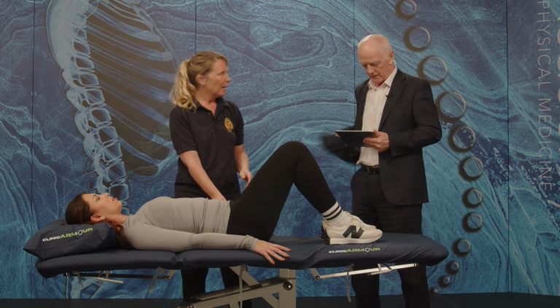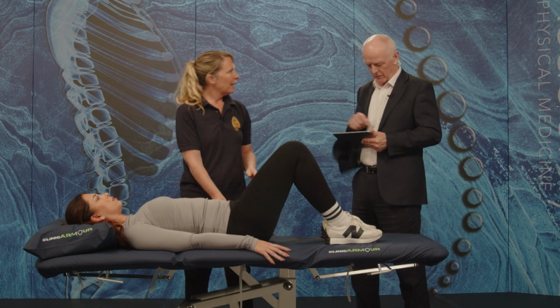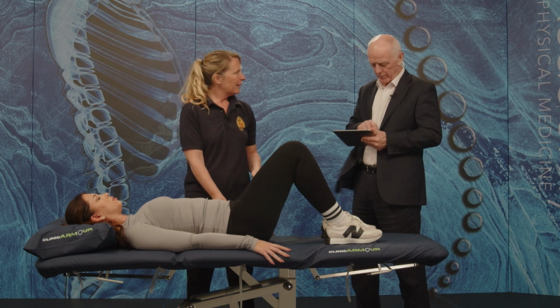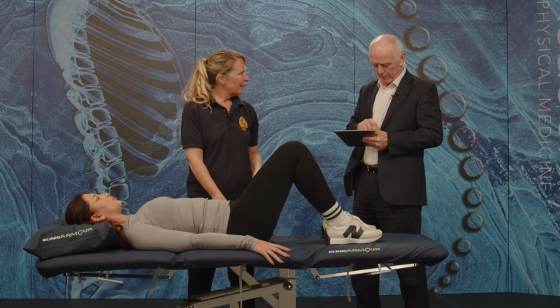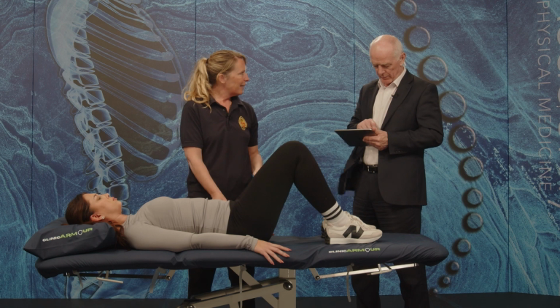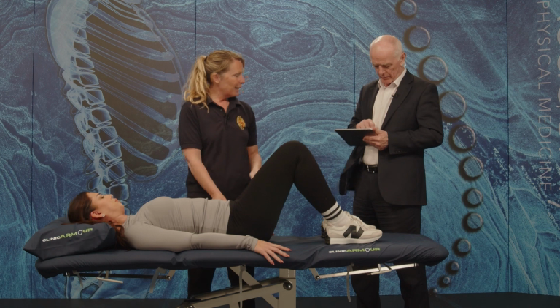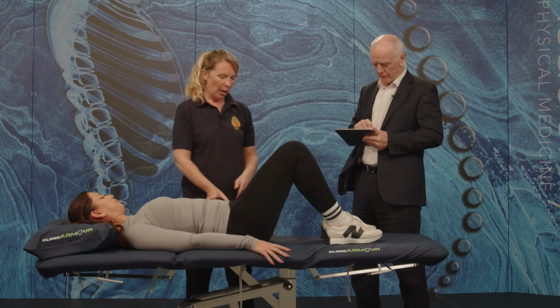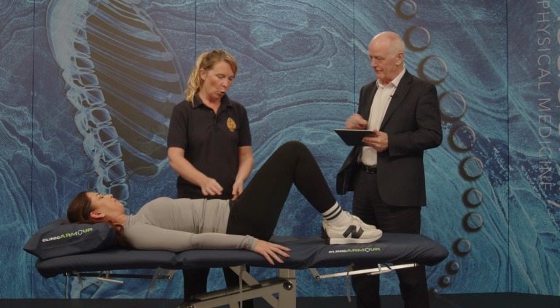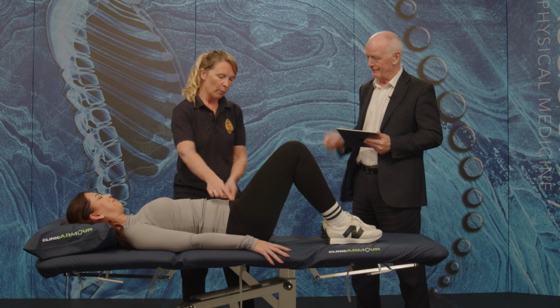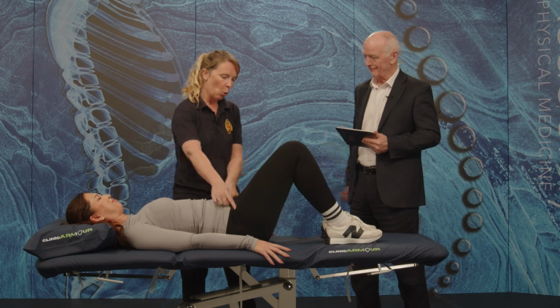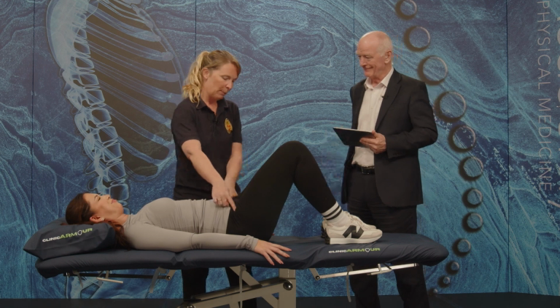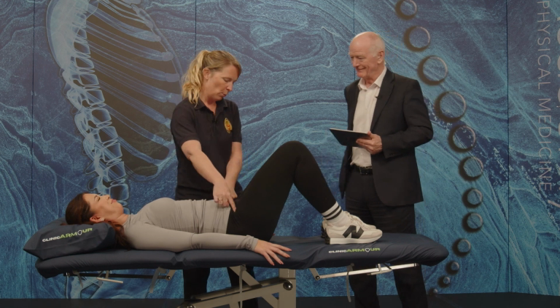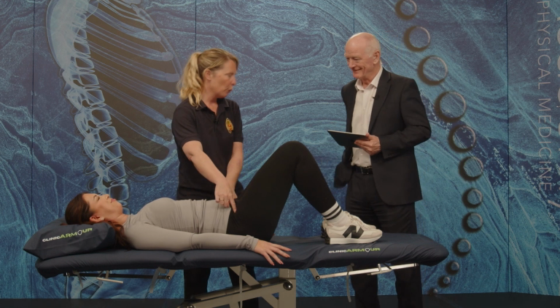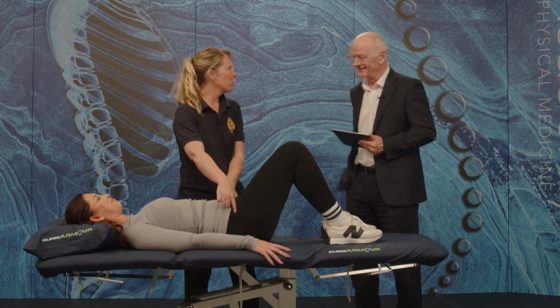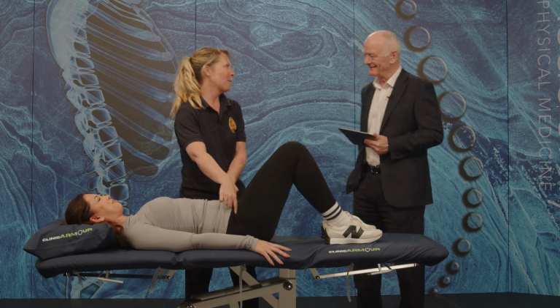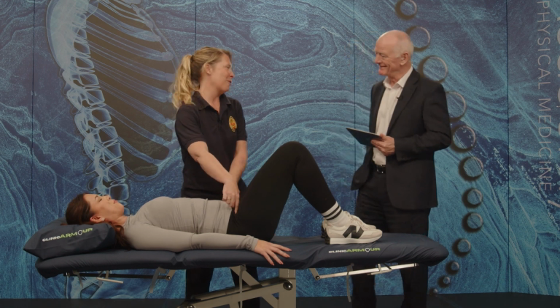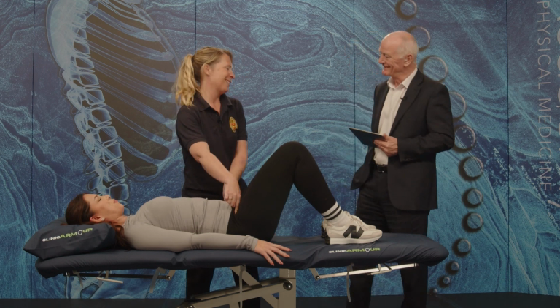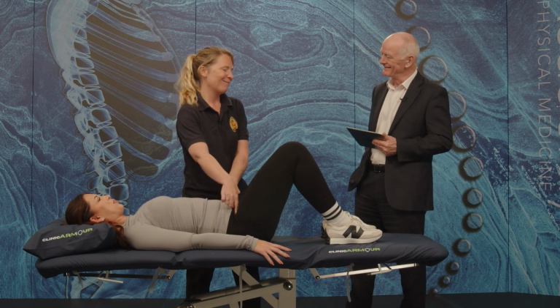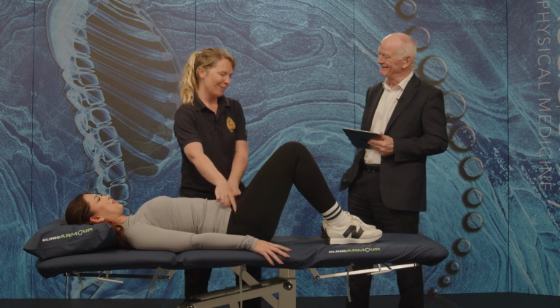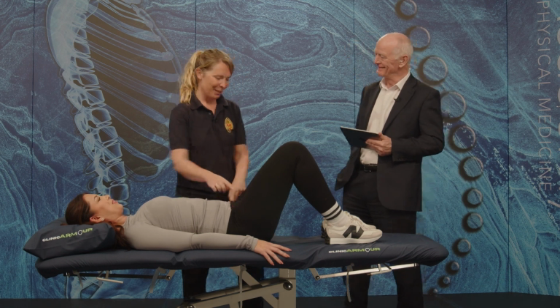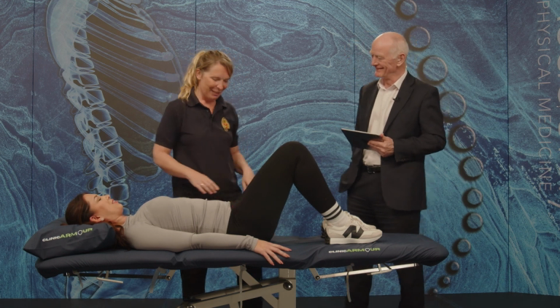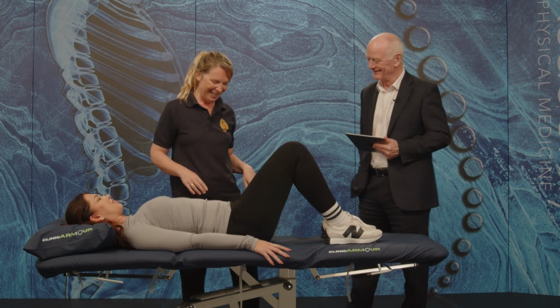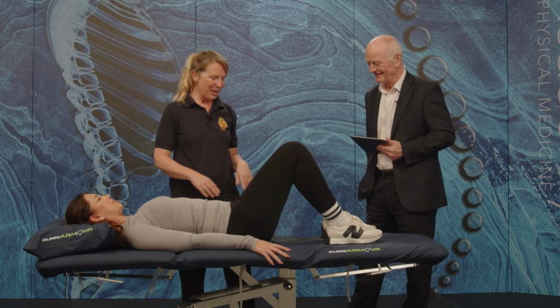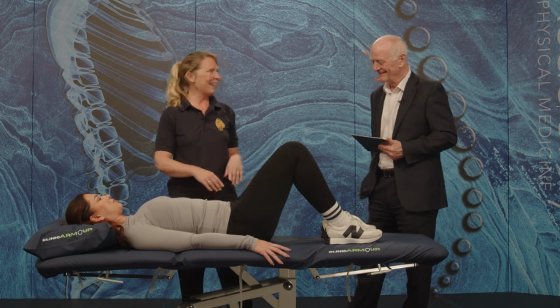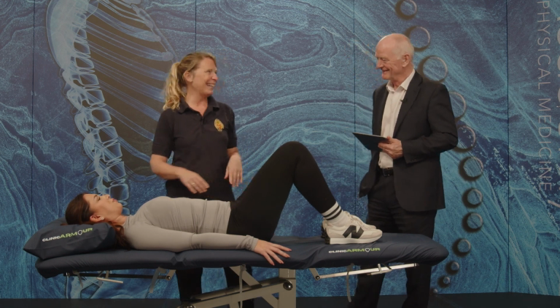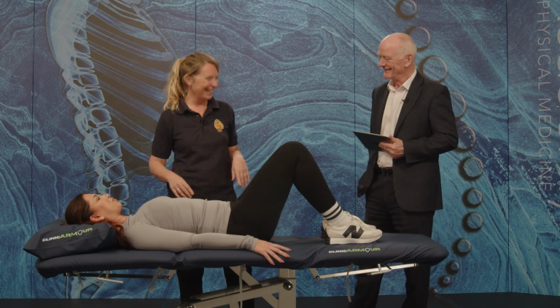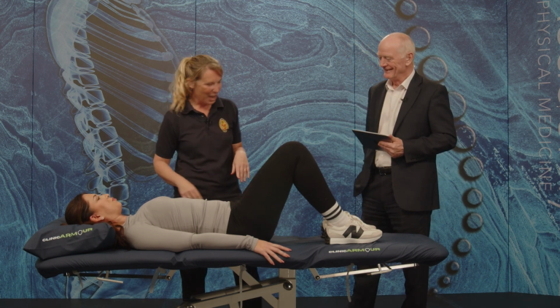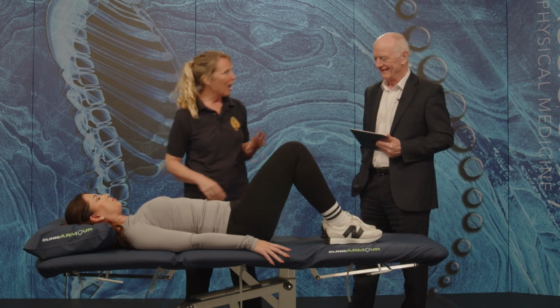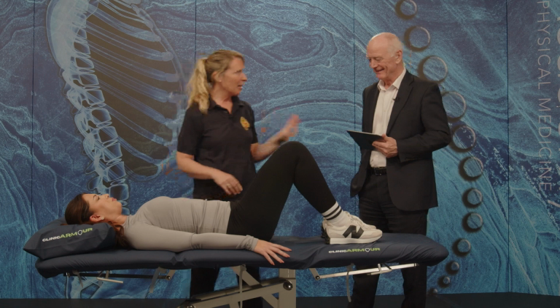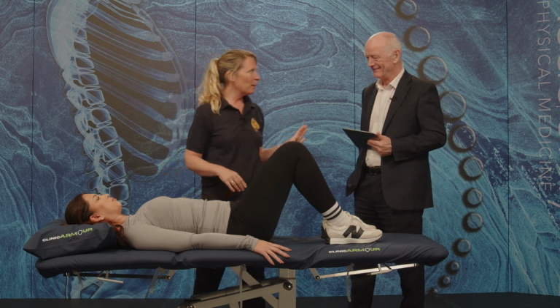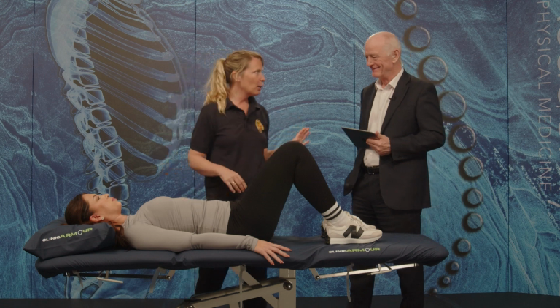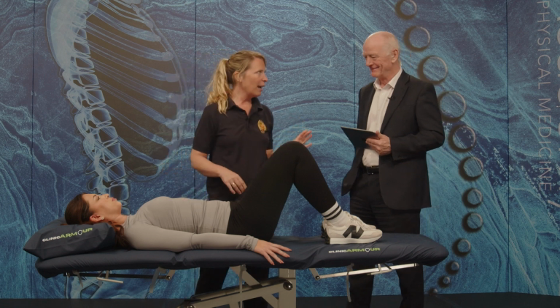Big knobbly bones — I call them the knobbly bones on the front of the pelvis. Anatomically correct.